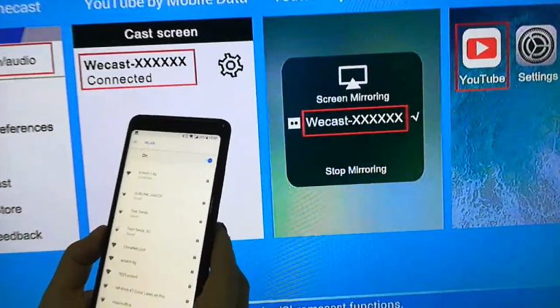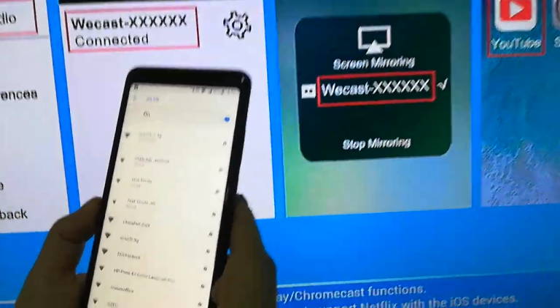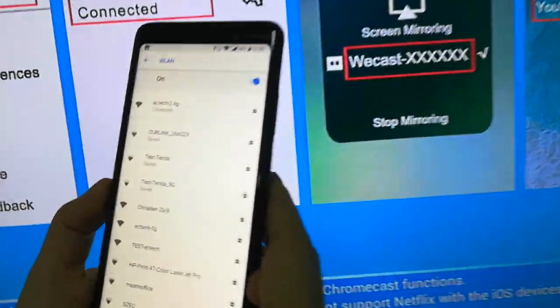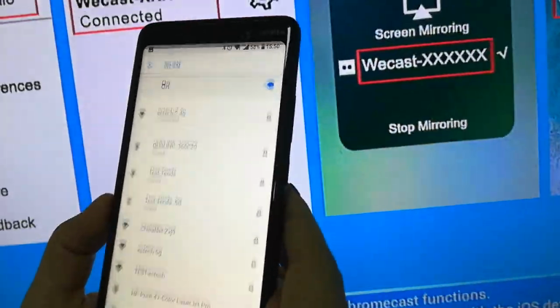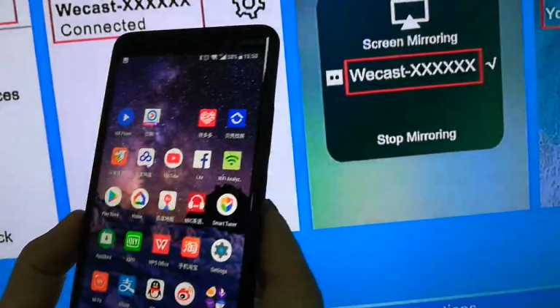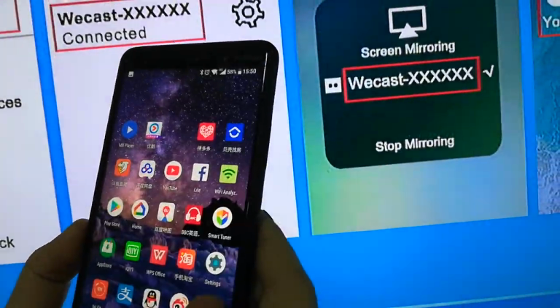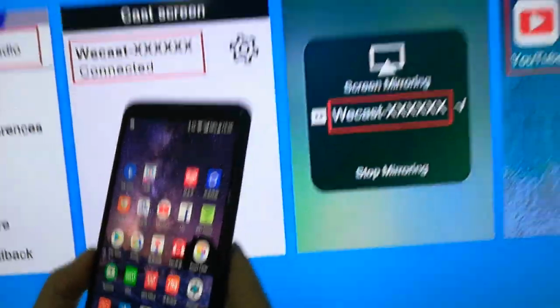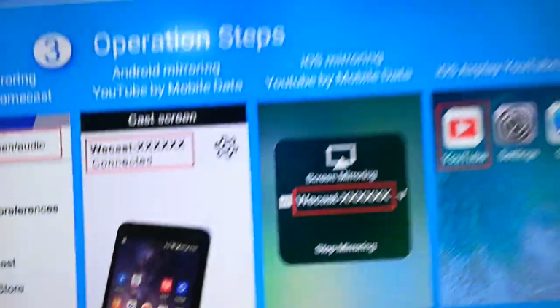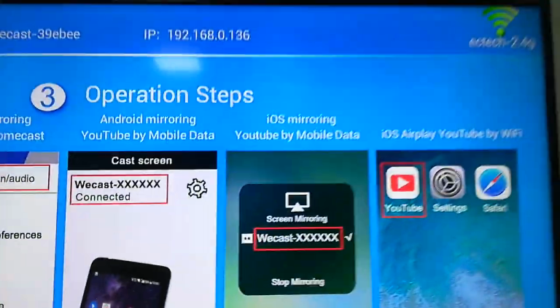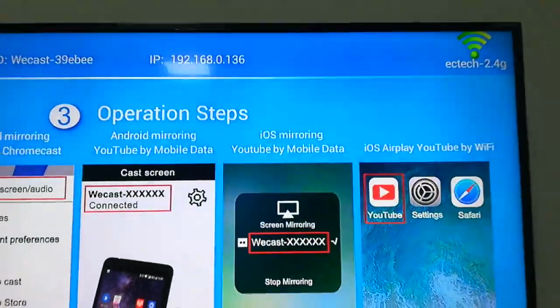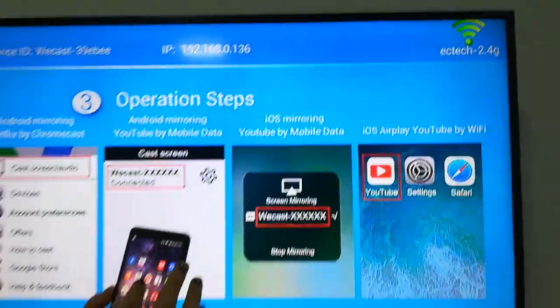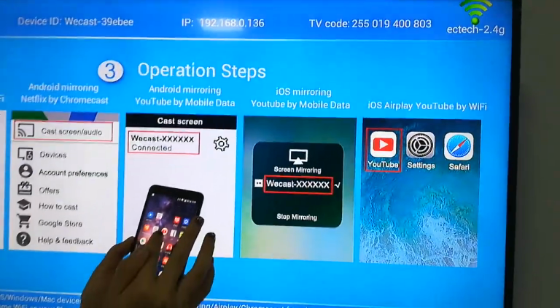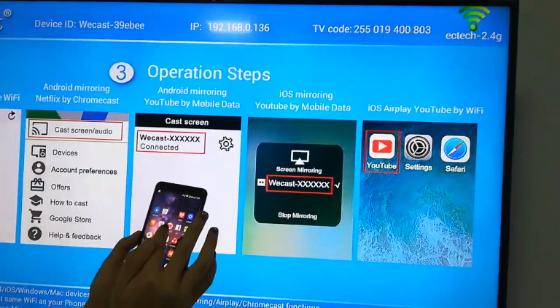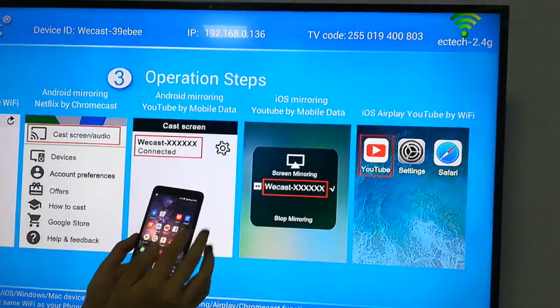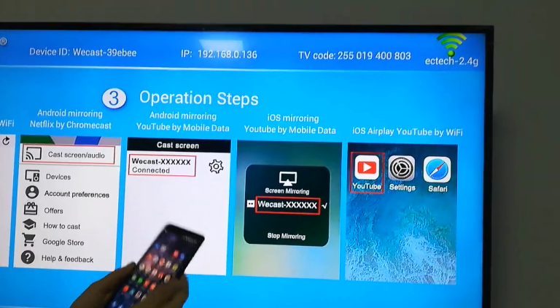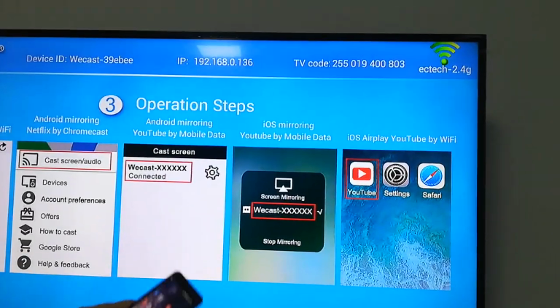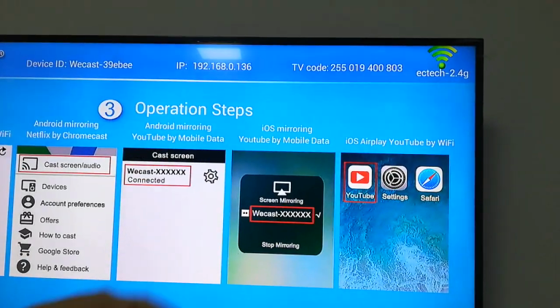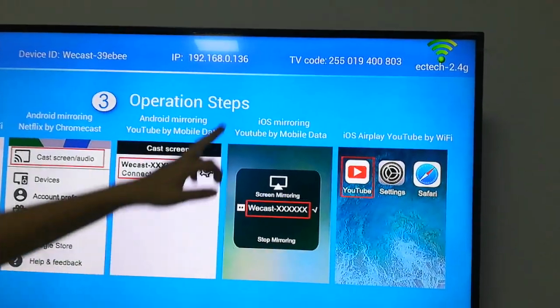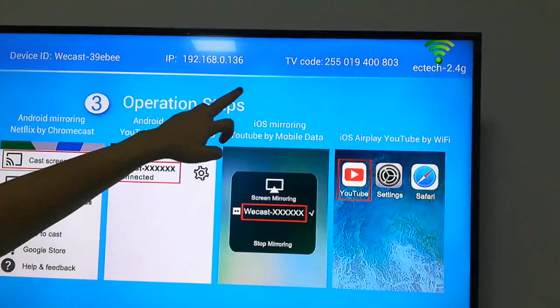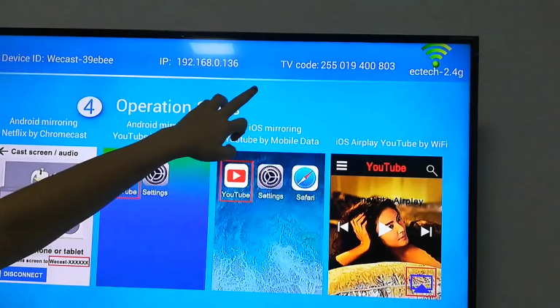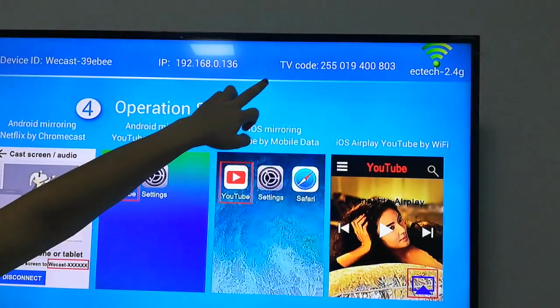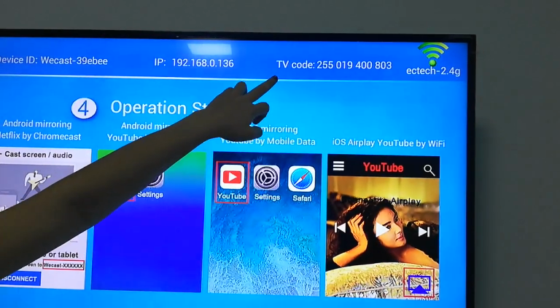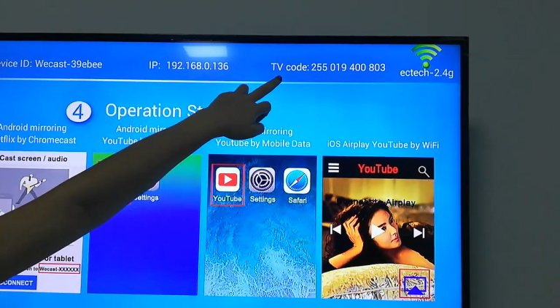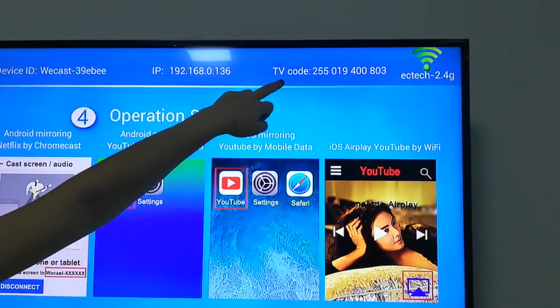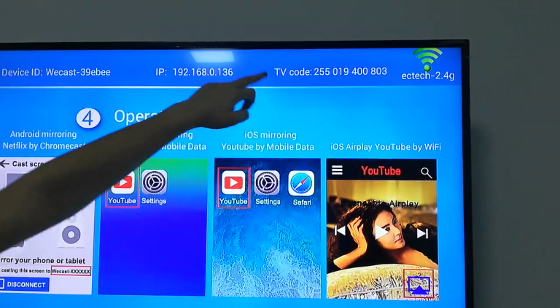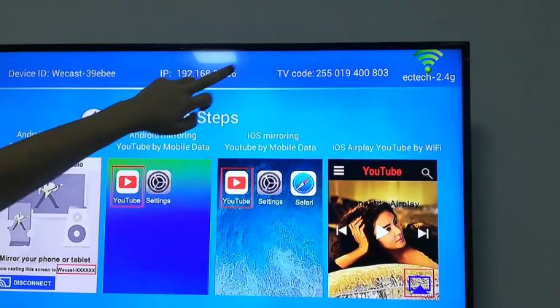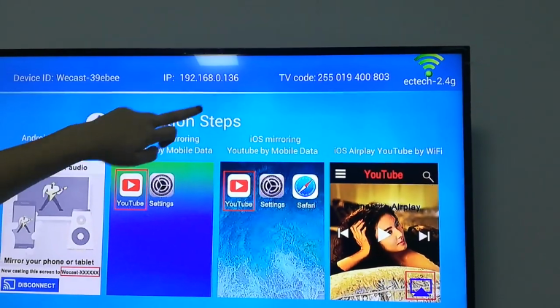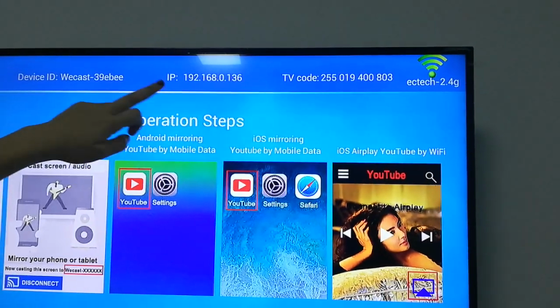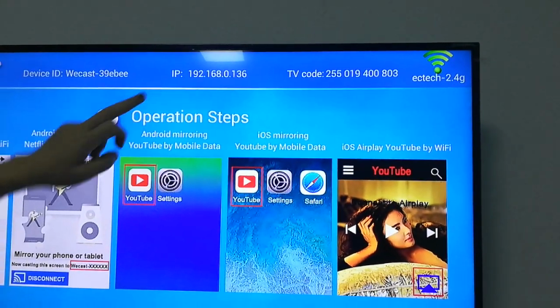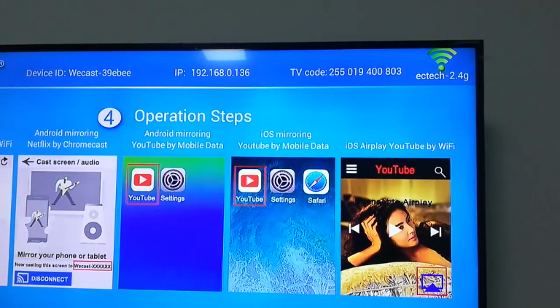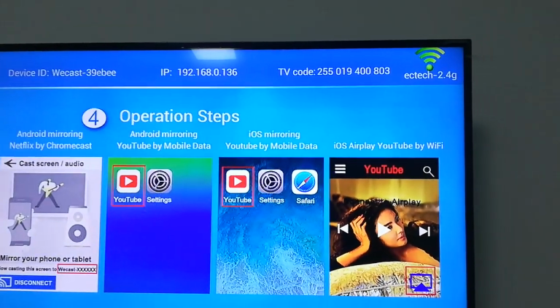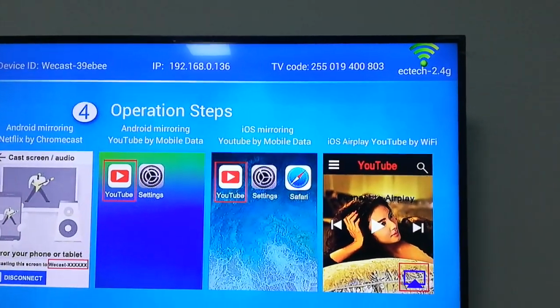After this, the screen shows the TV code. We will use this code shortly.